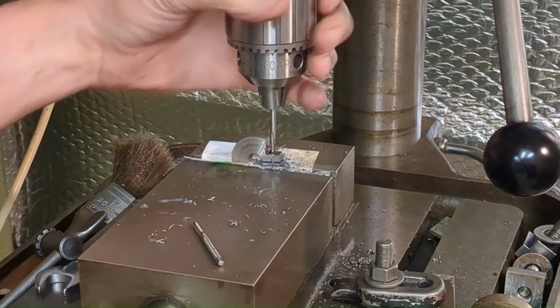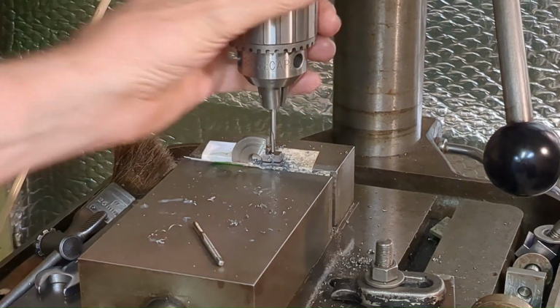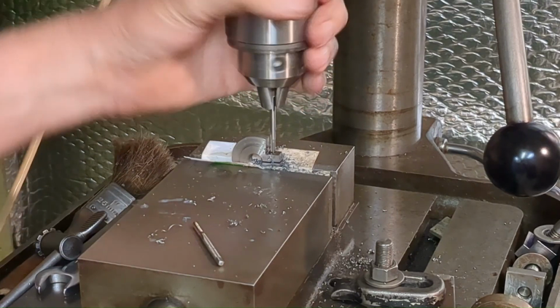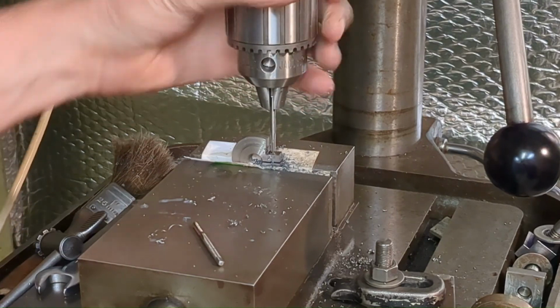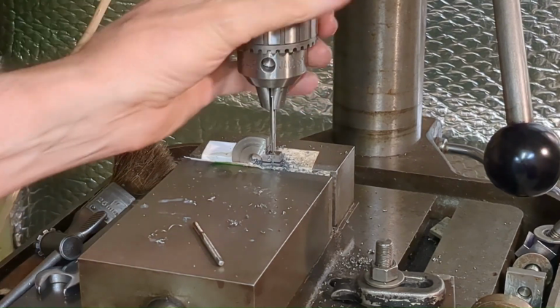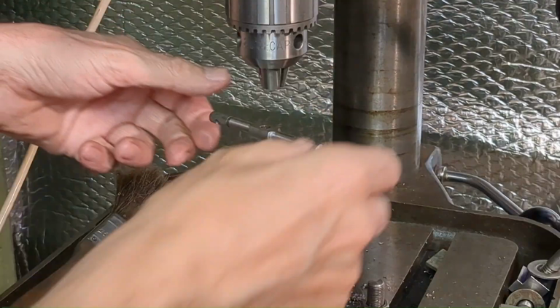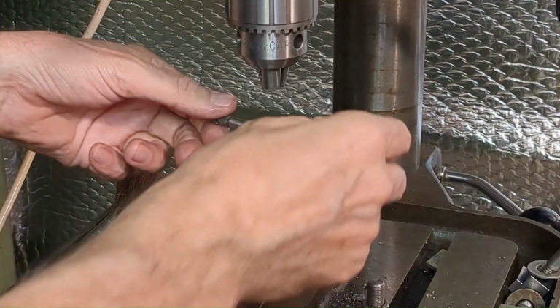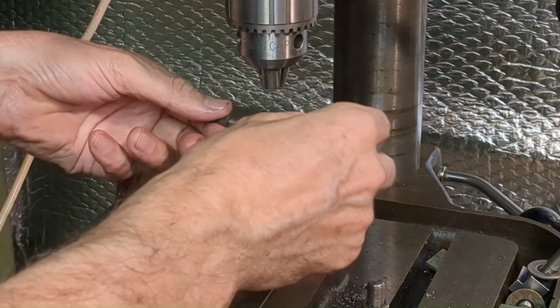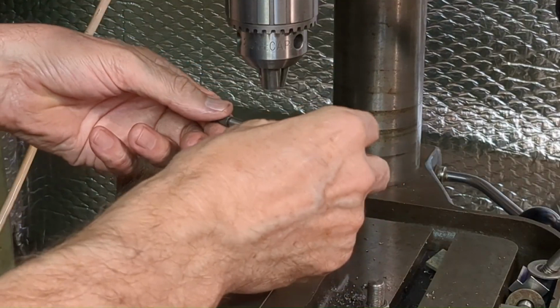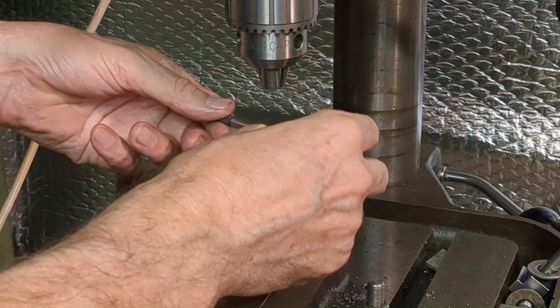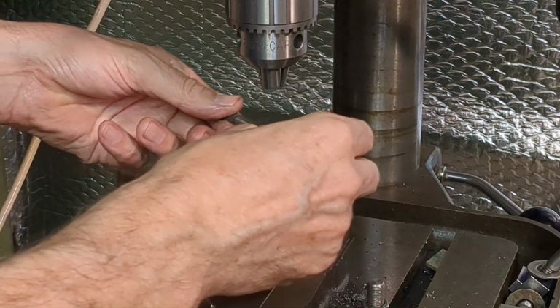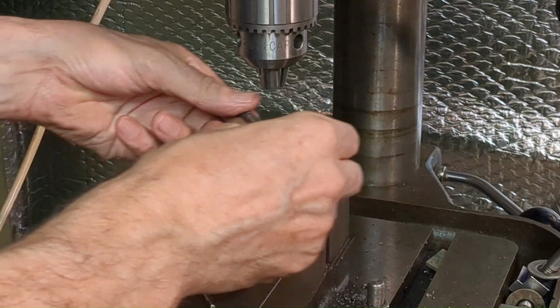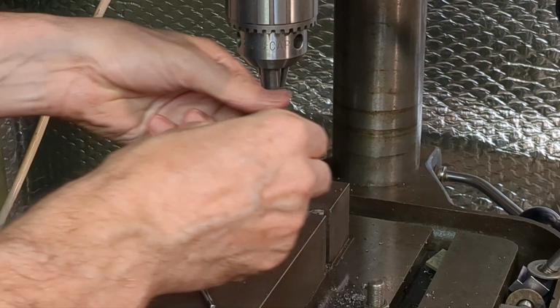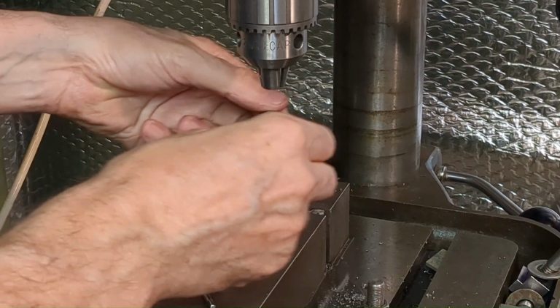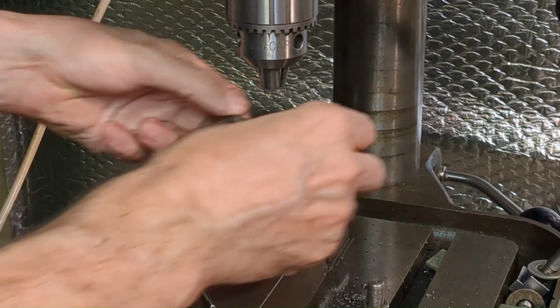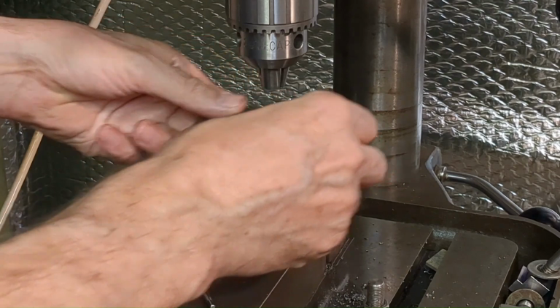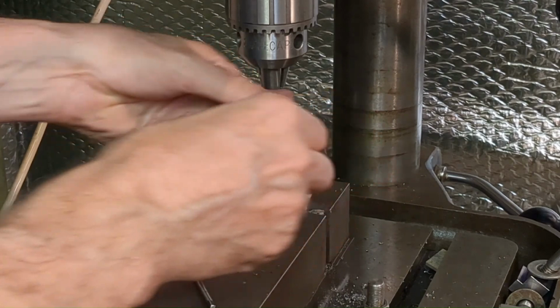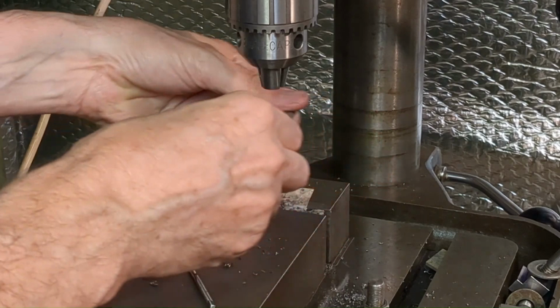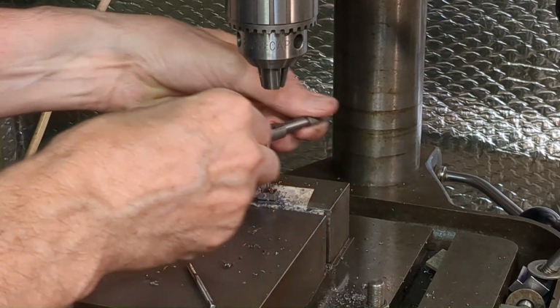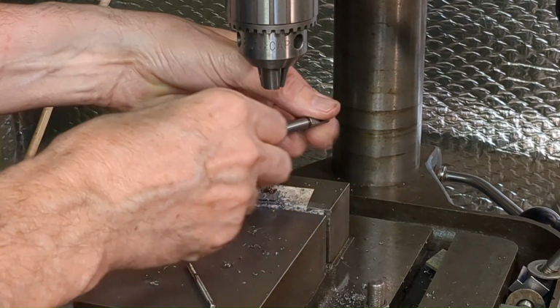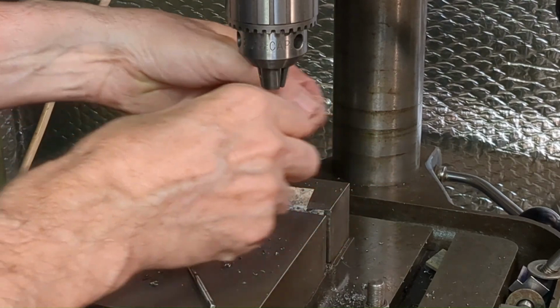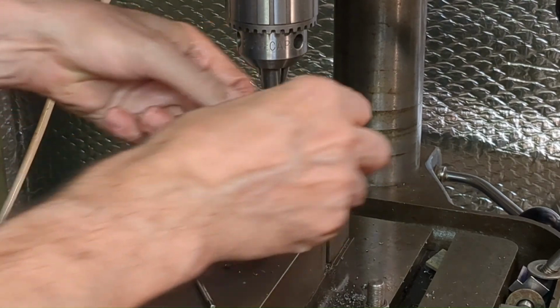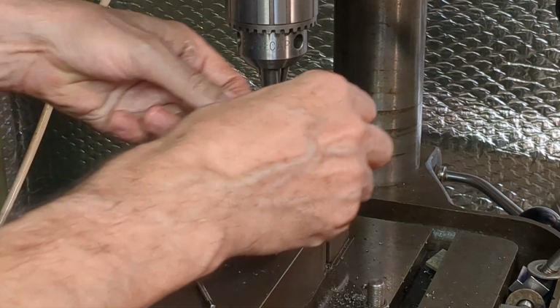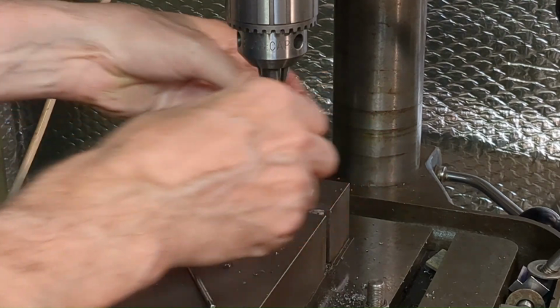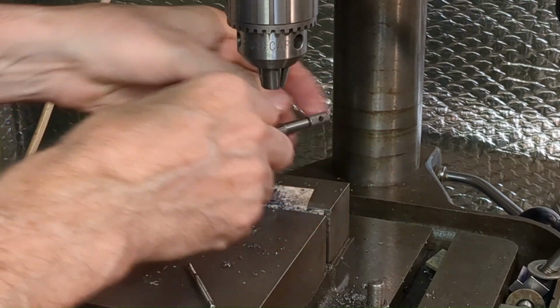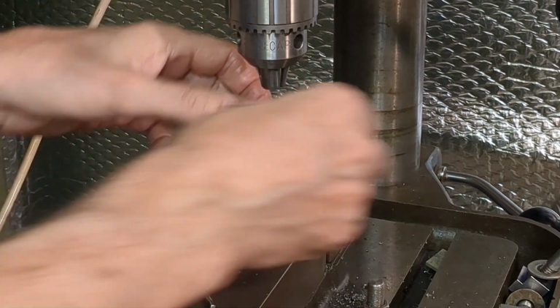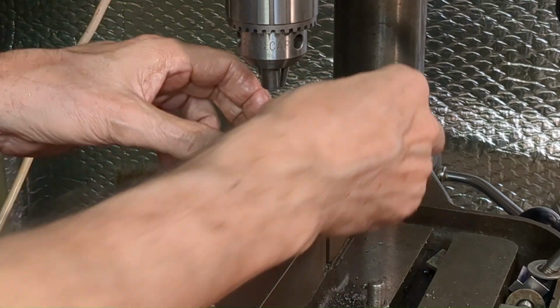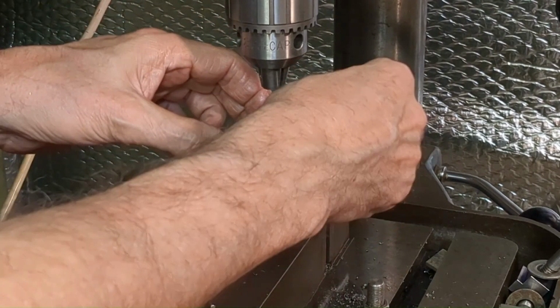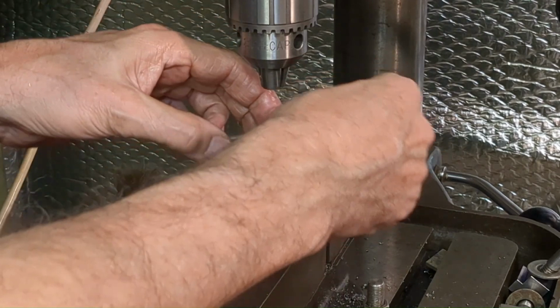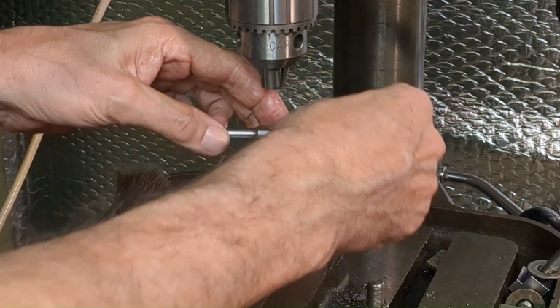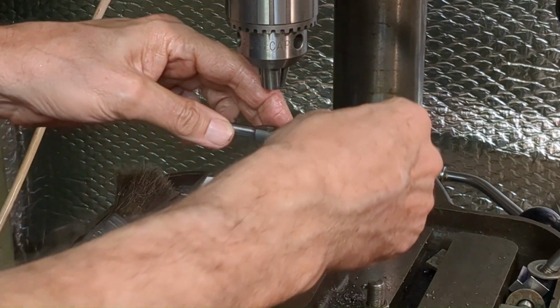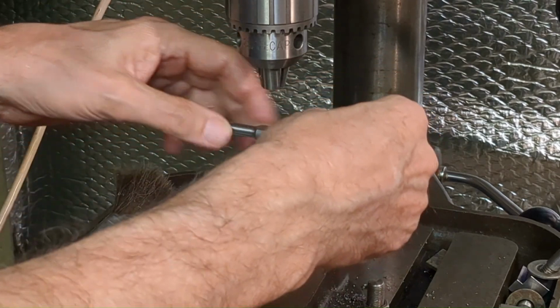After drilling a clearance hole, I'm now carefully tapping the M3 thread.